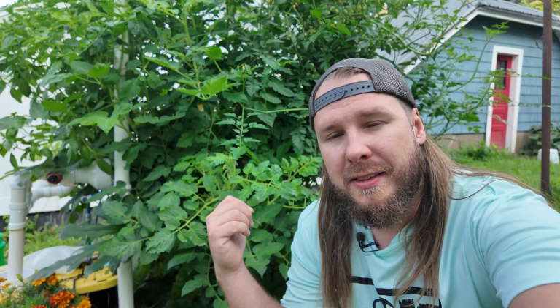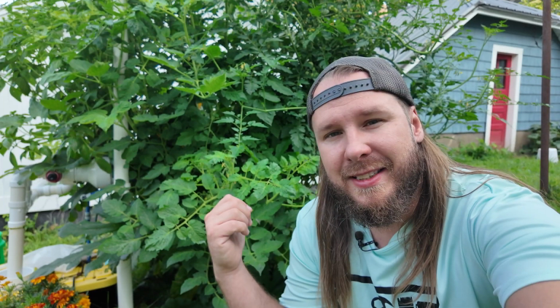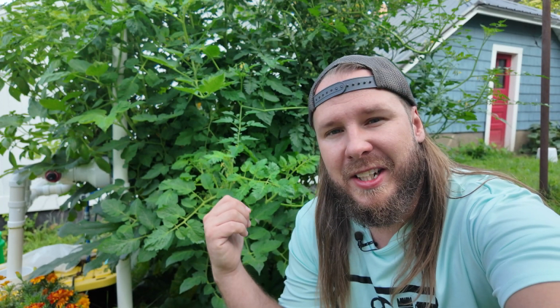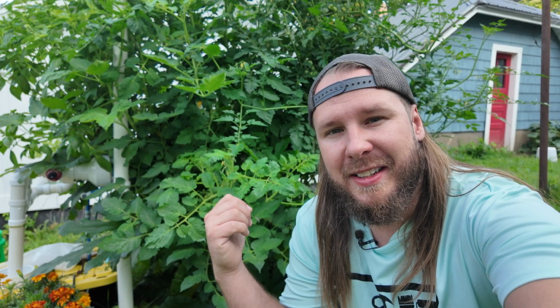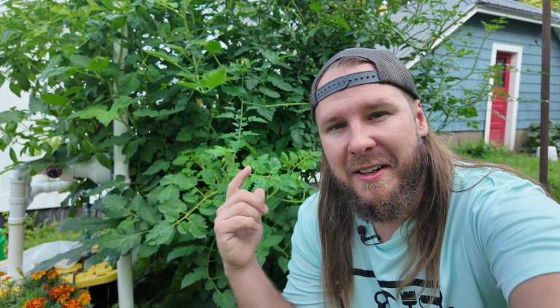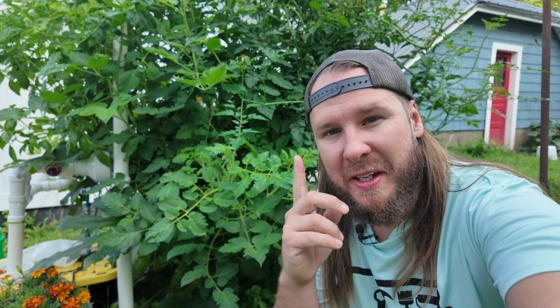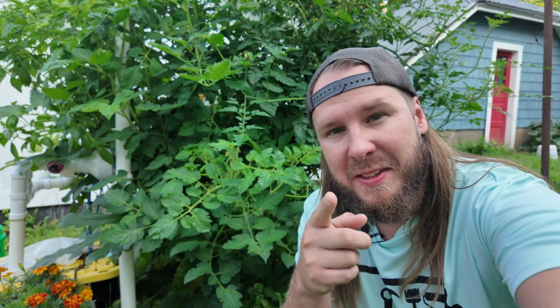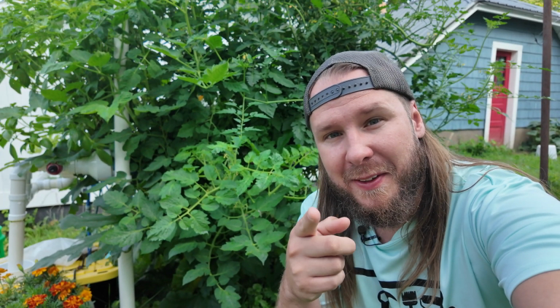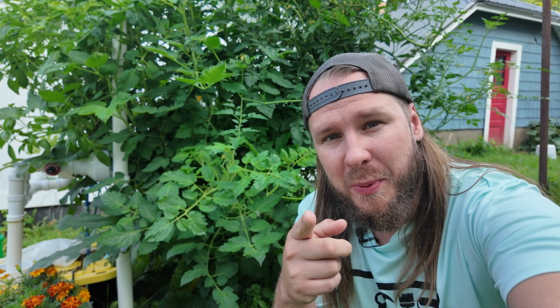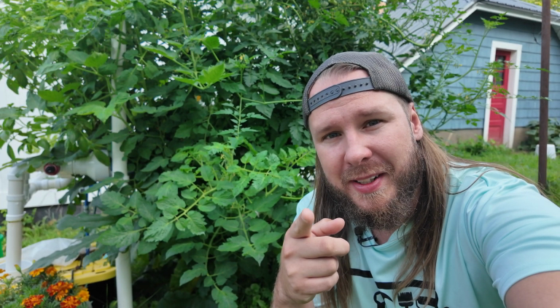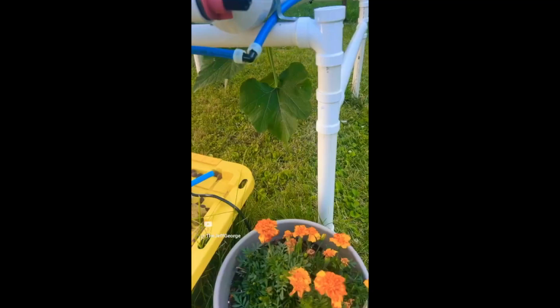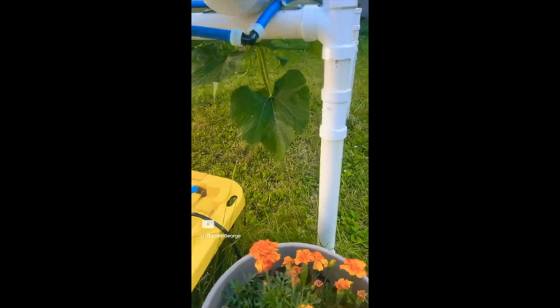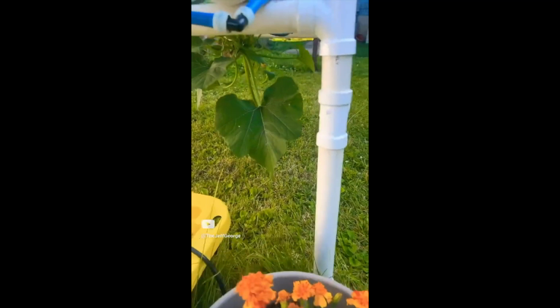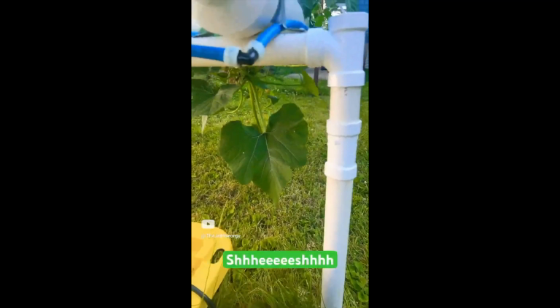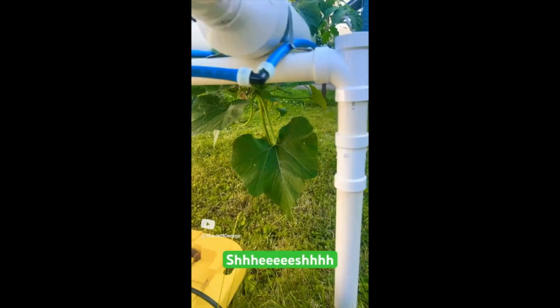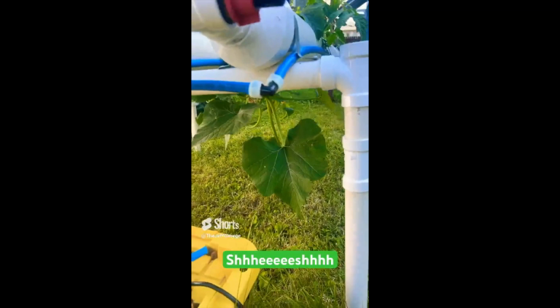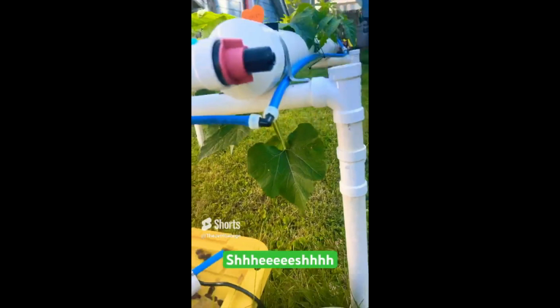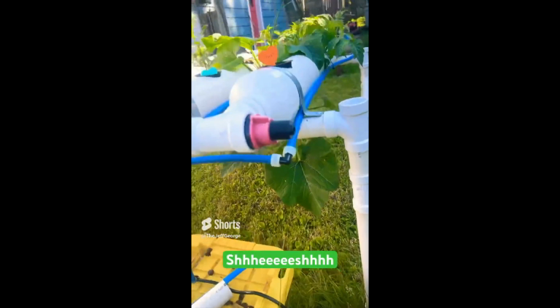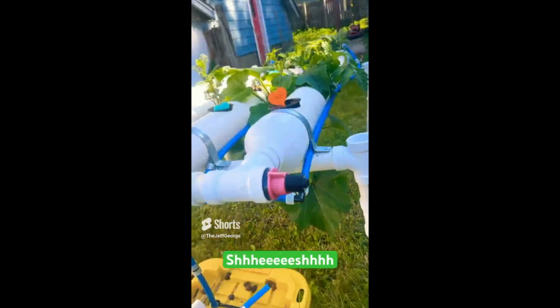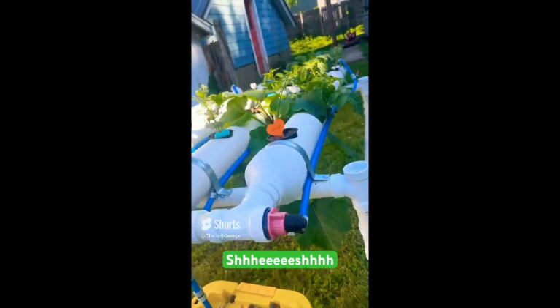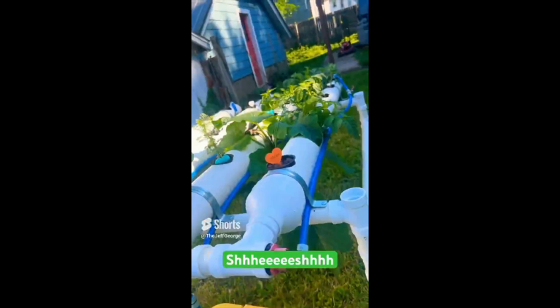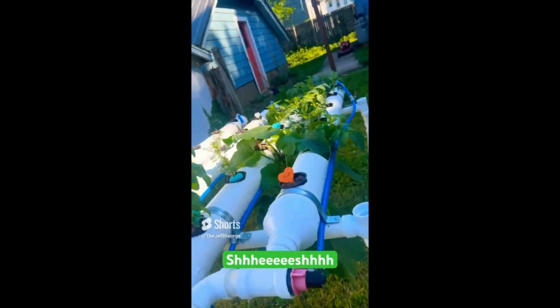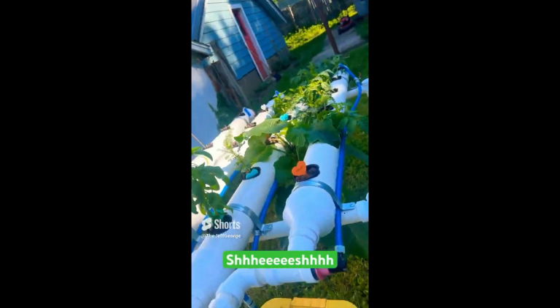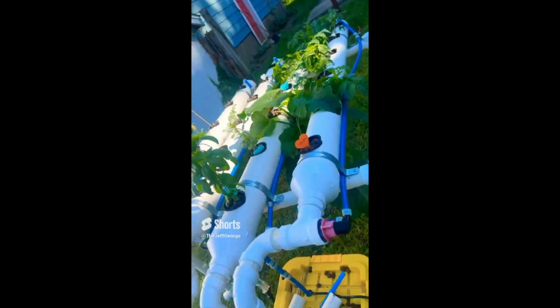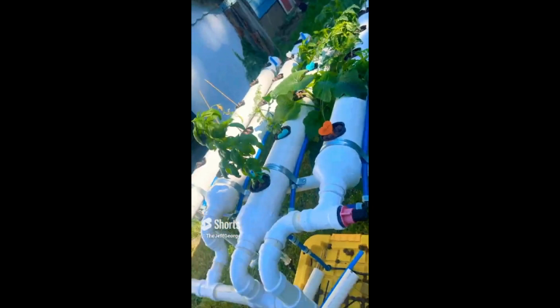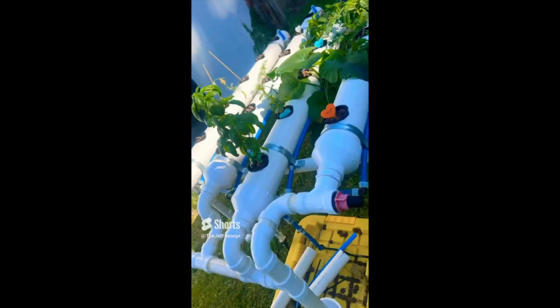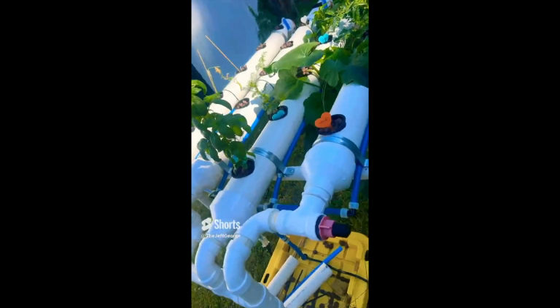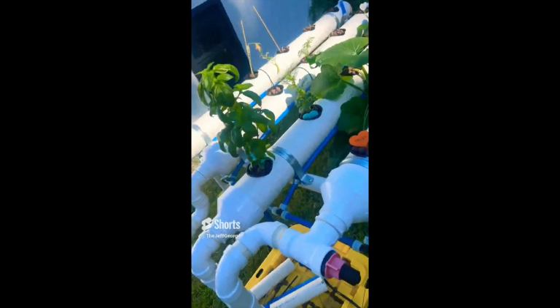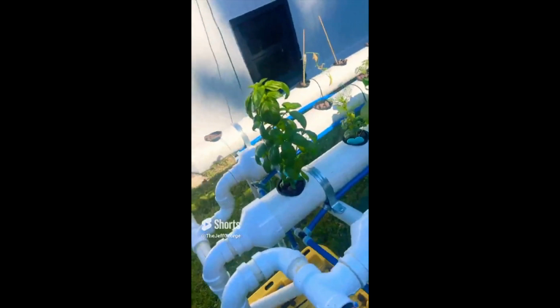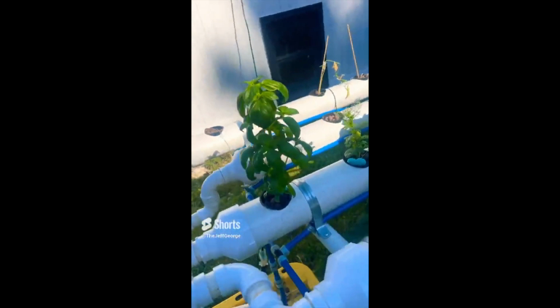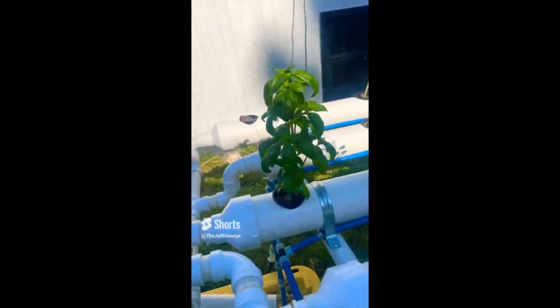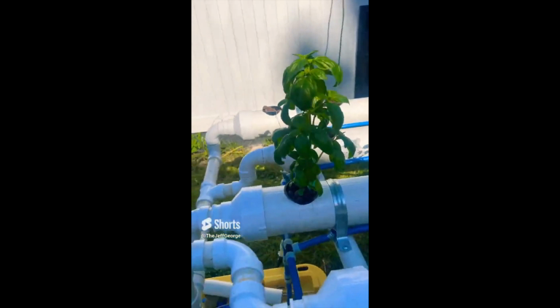Alright, it's time for the time-lapses. Here's the first week — we got some growth, look at that basil.